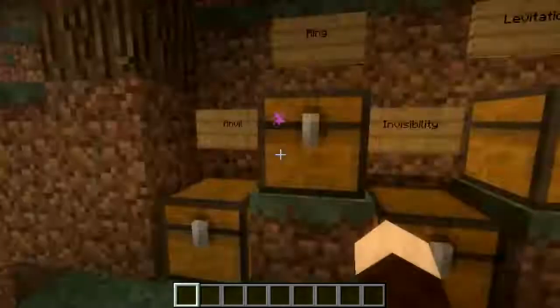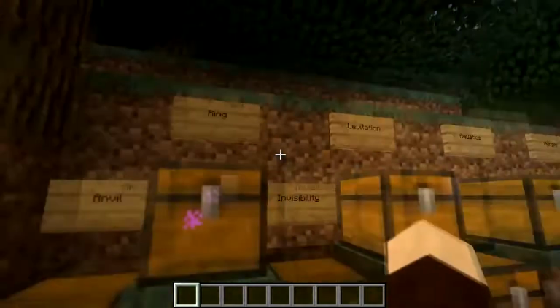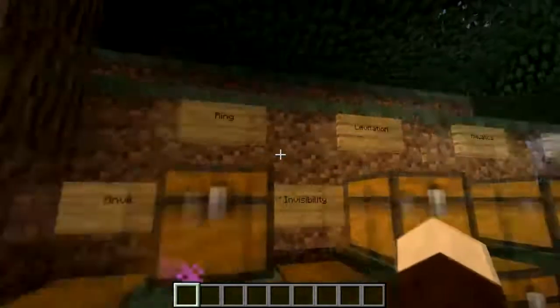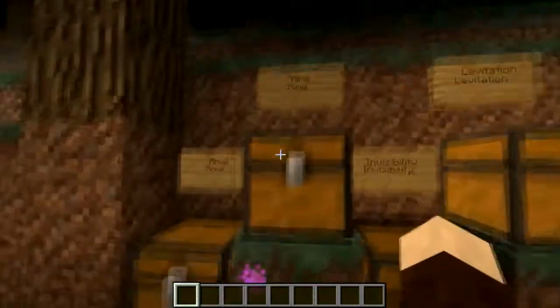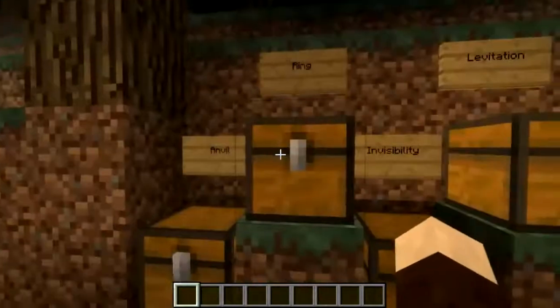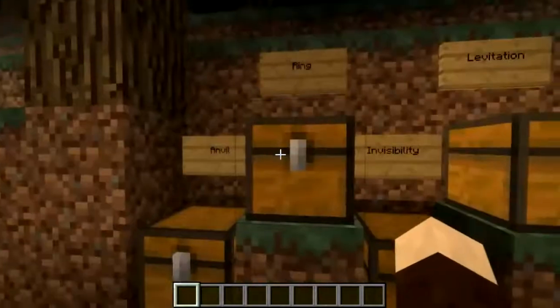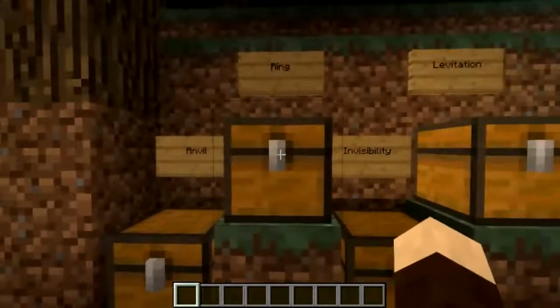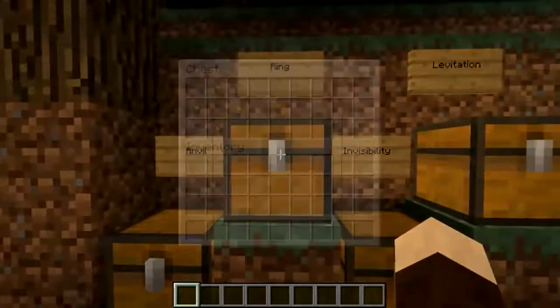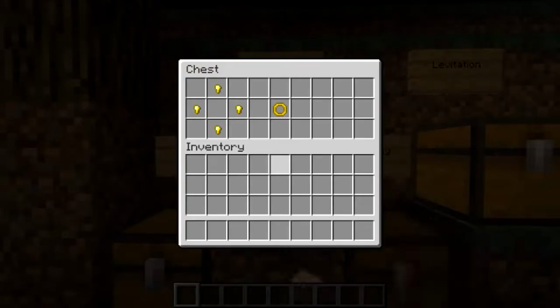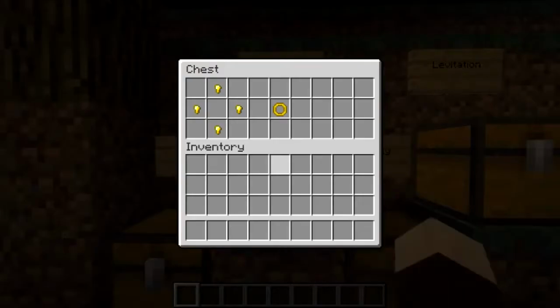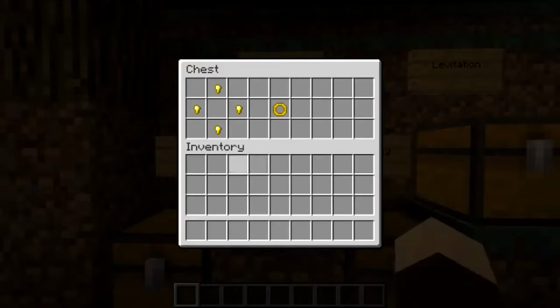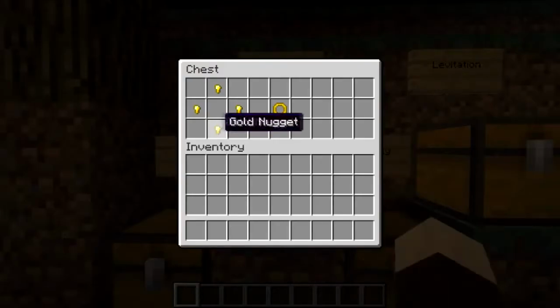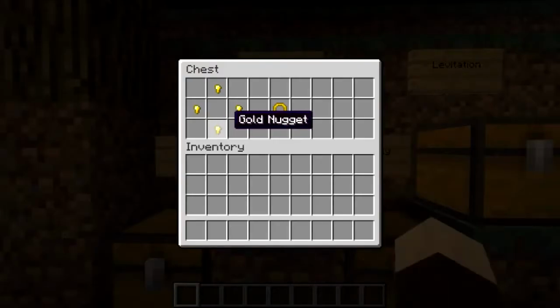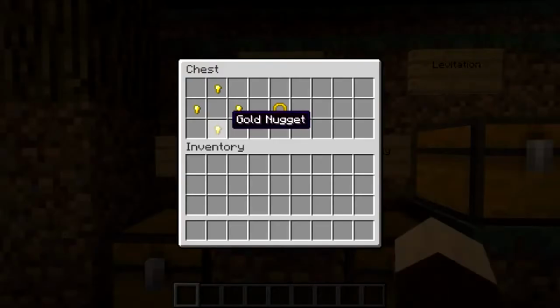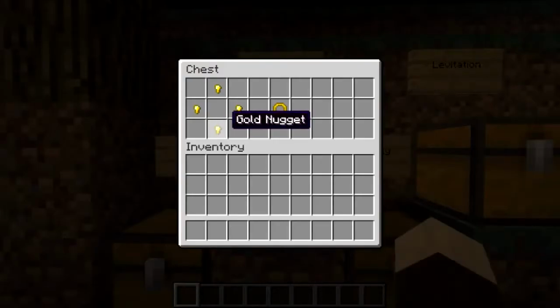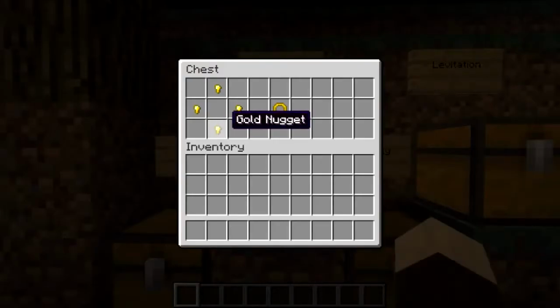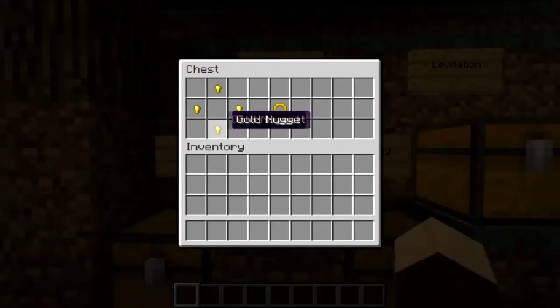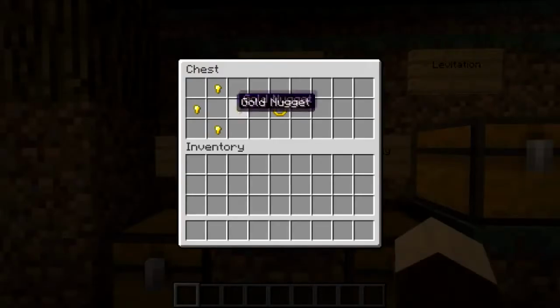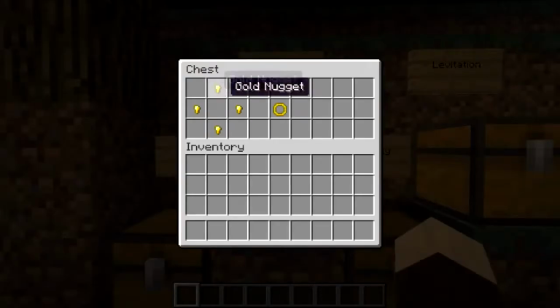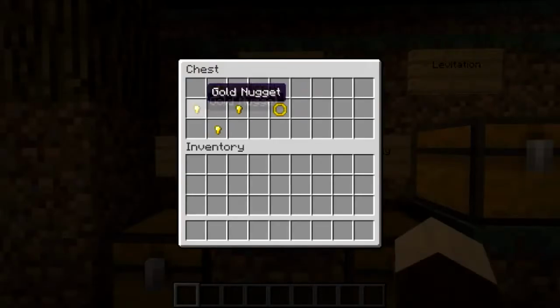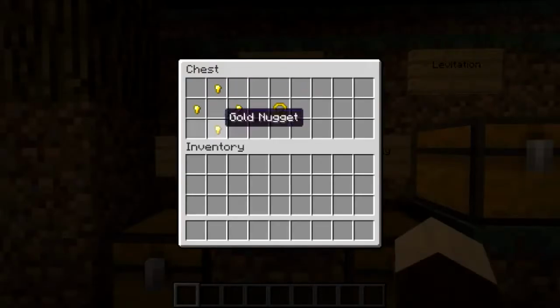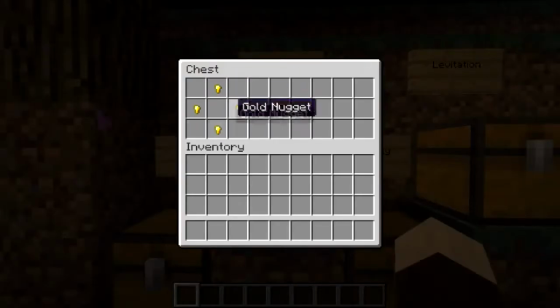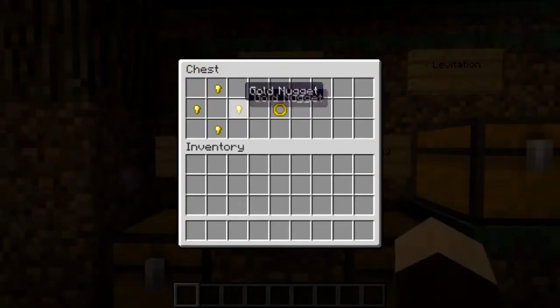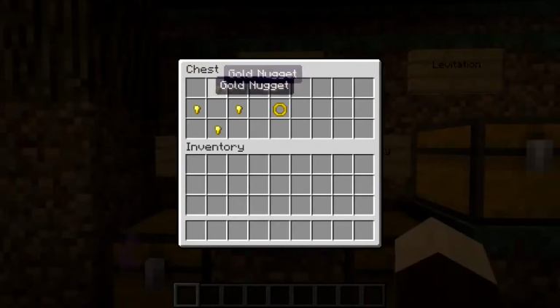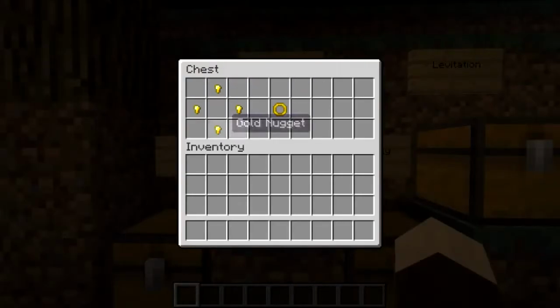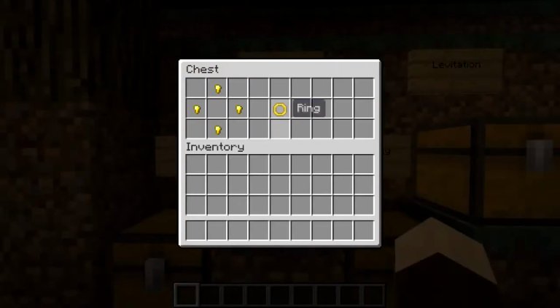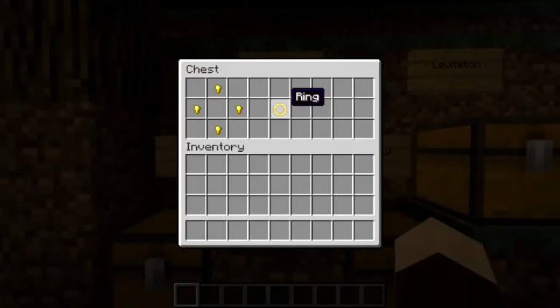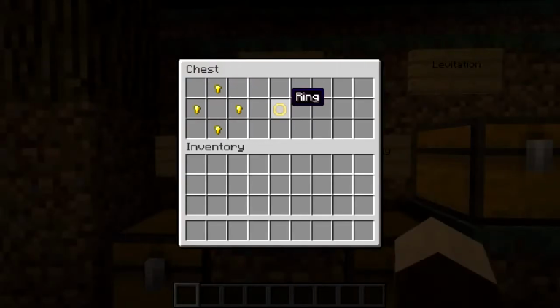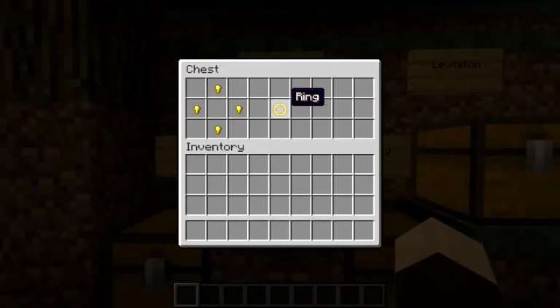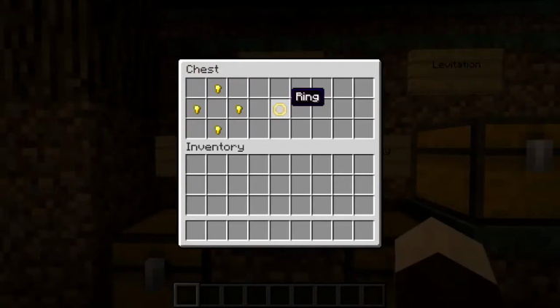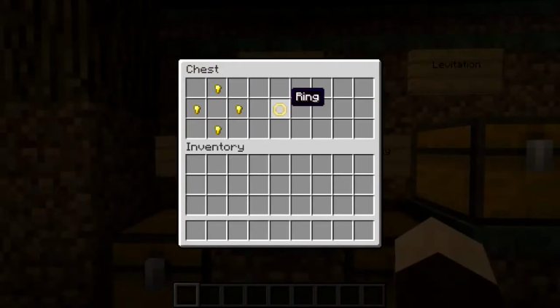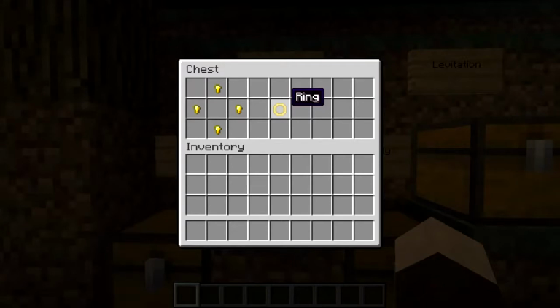Rings are what you're going to need. All you need is four golden nuggets to make yourself a ring.